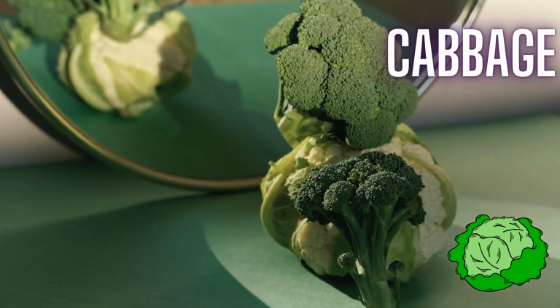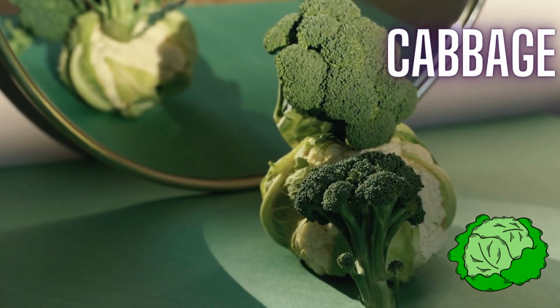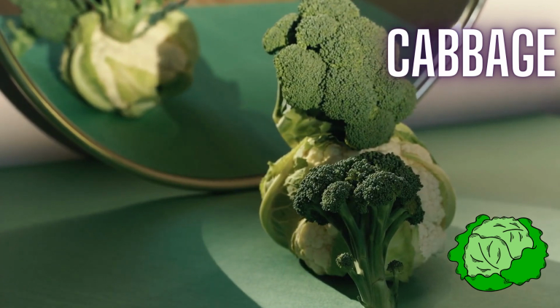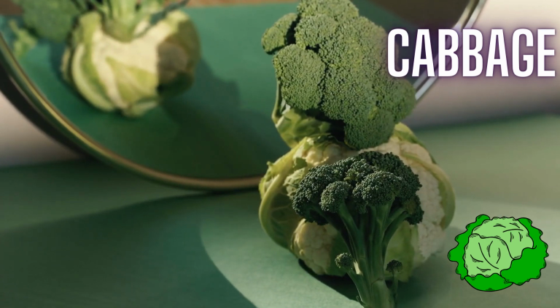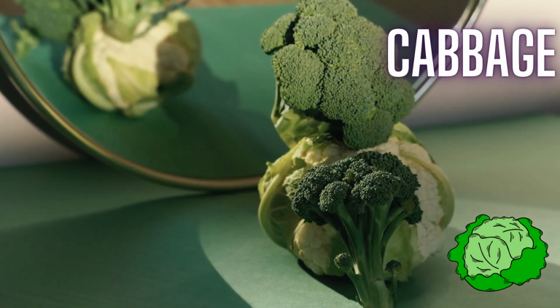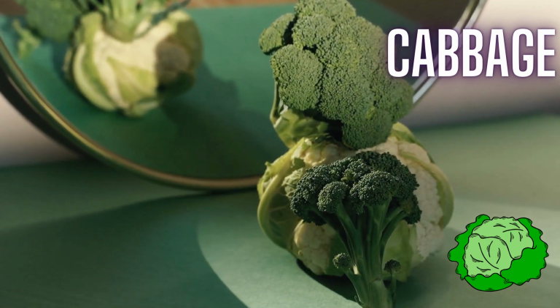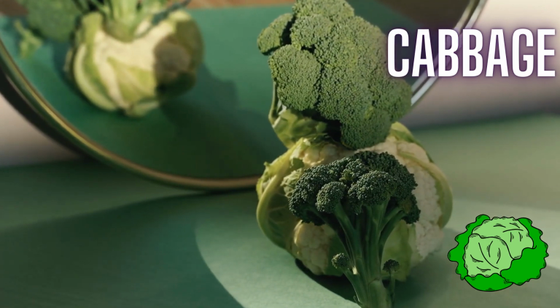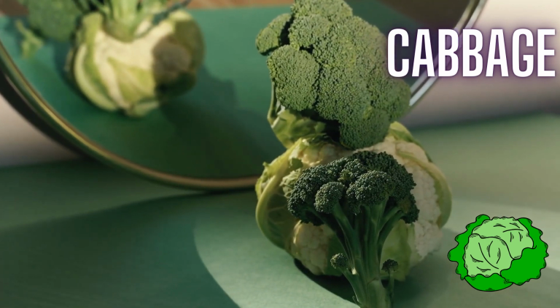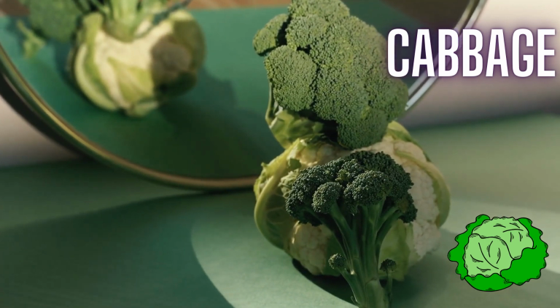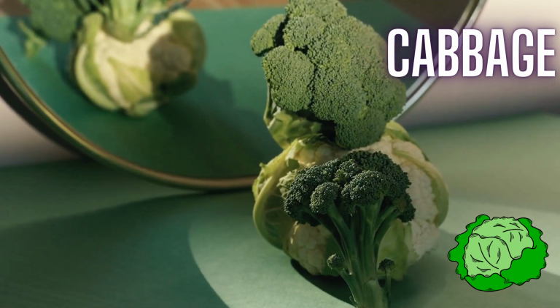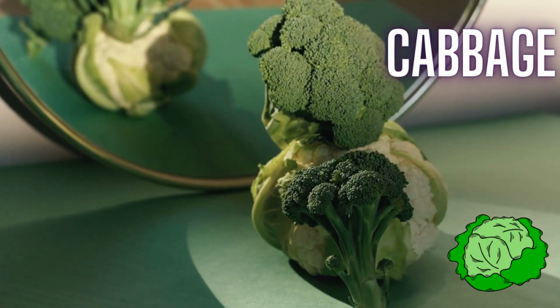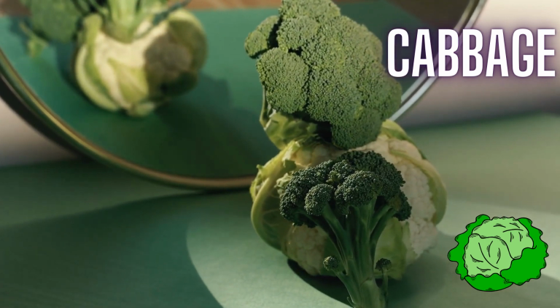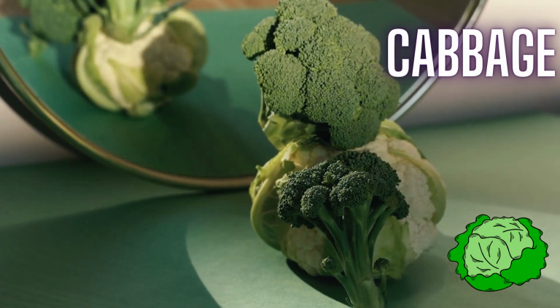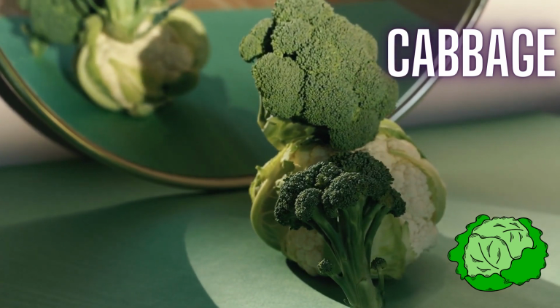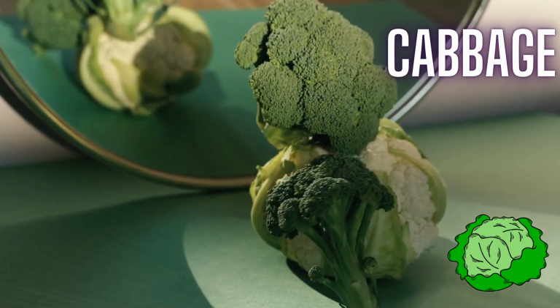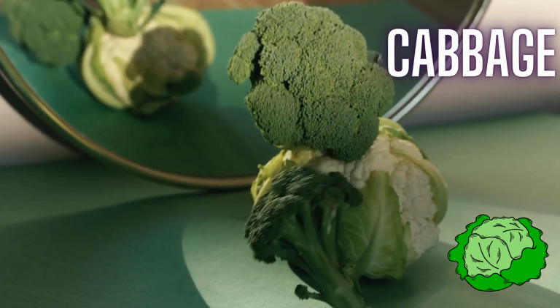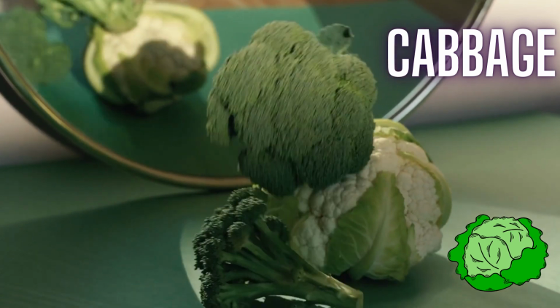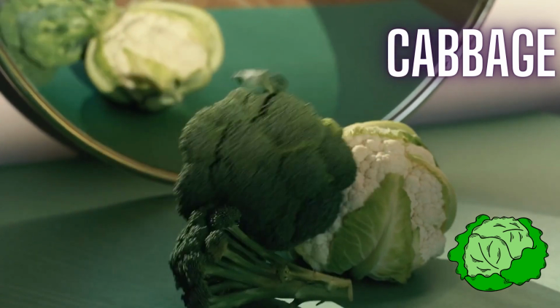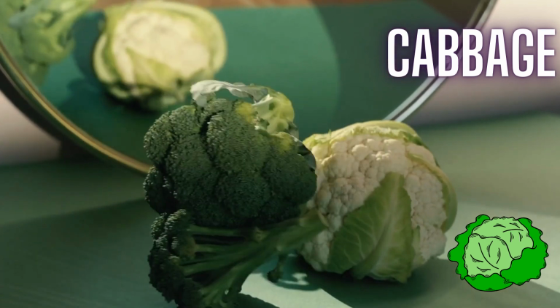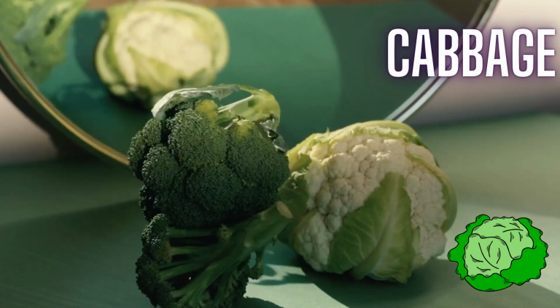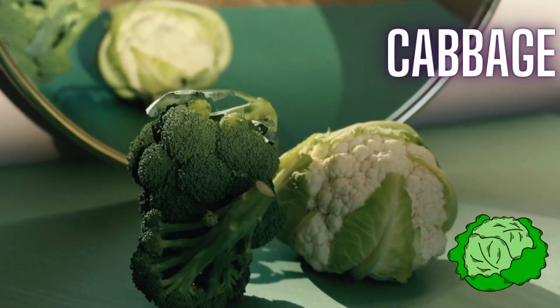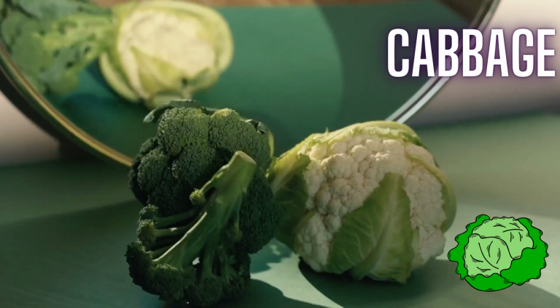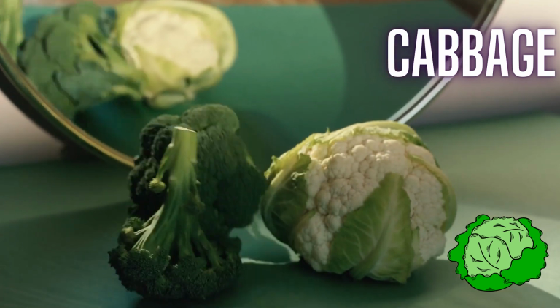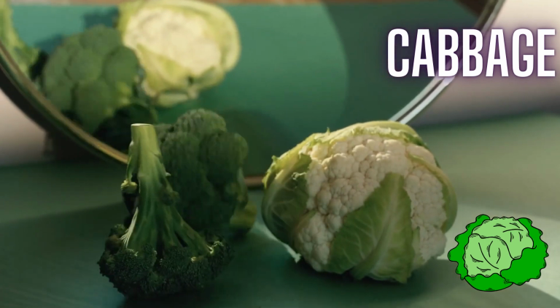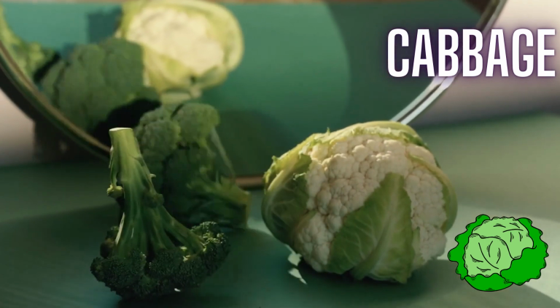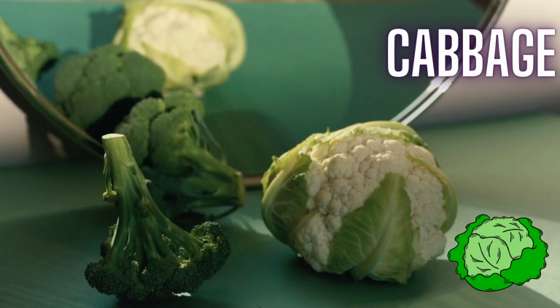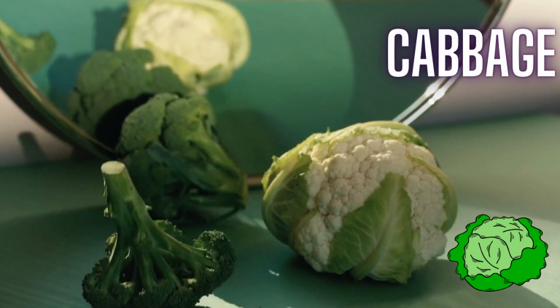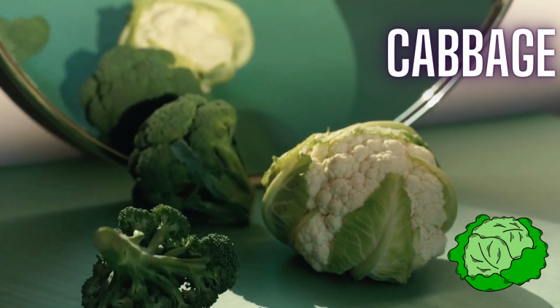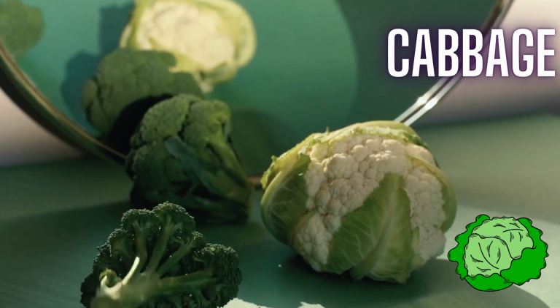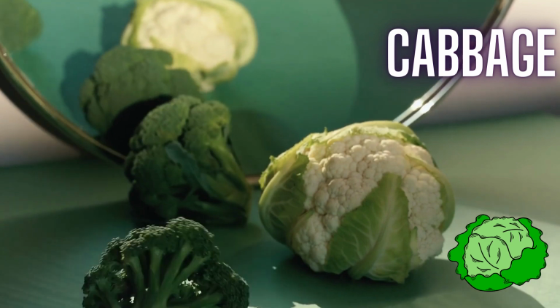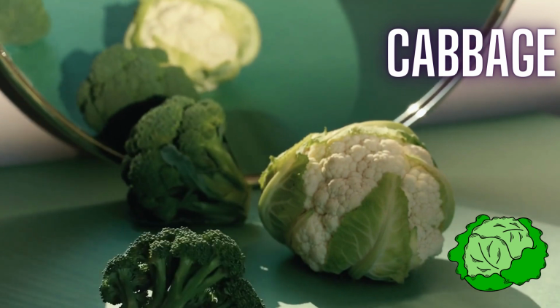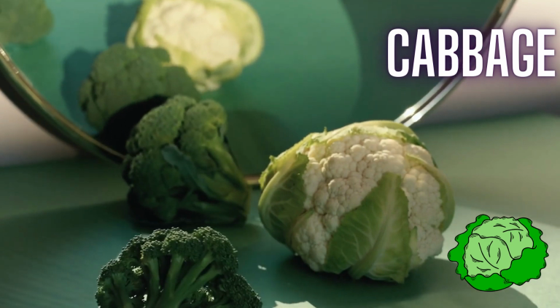Kids, cabbage is packed with fiber and nutrients, supporting digestive health.